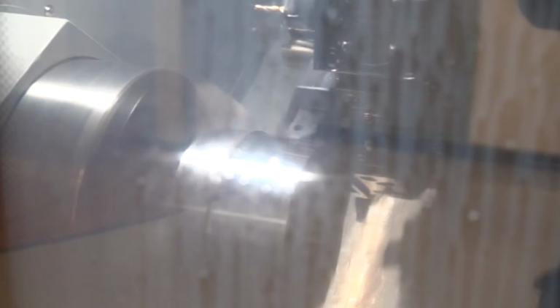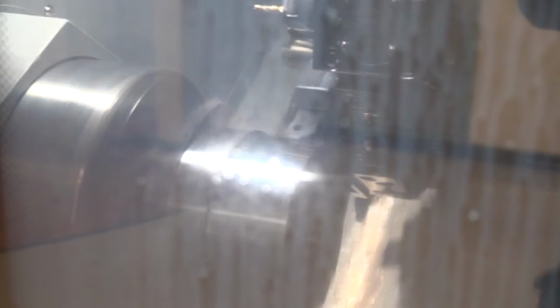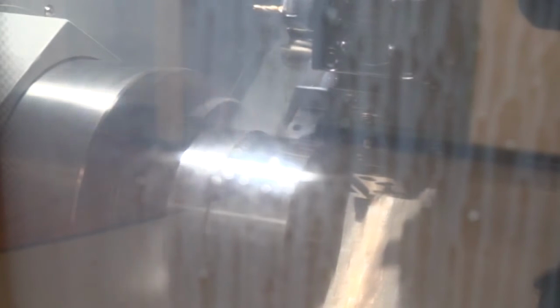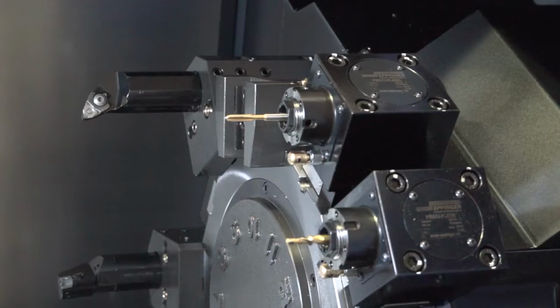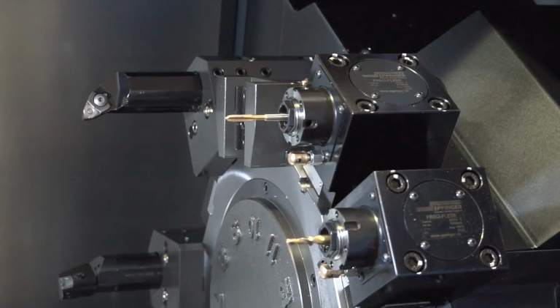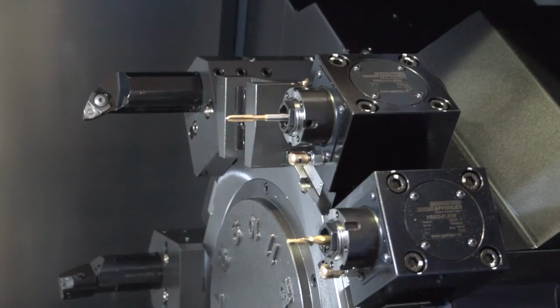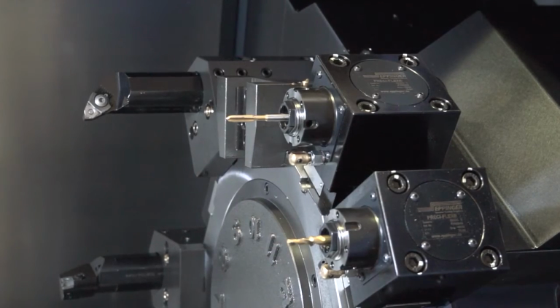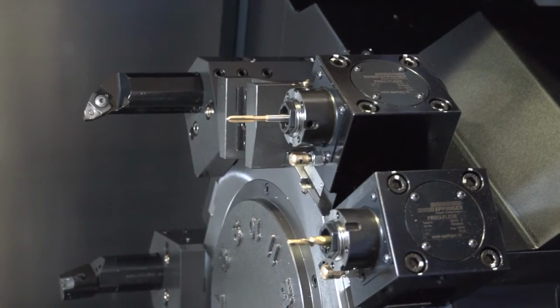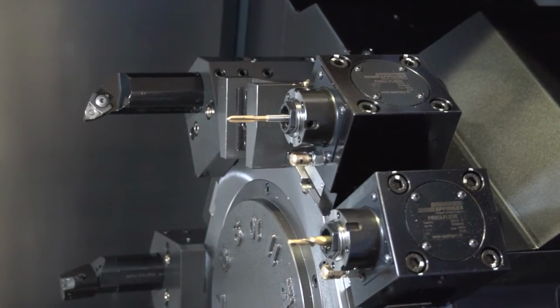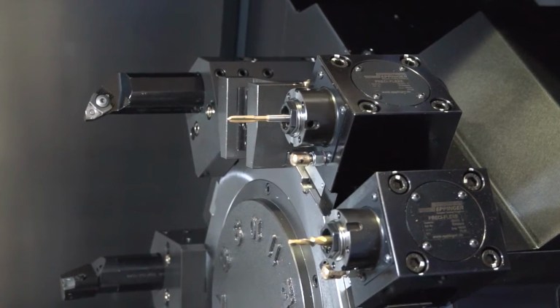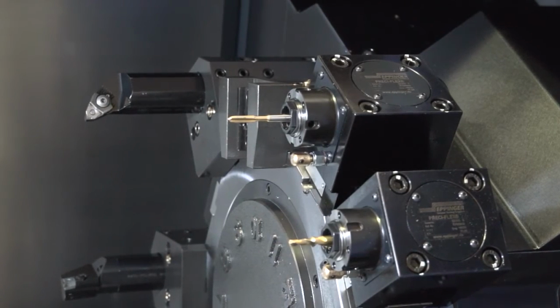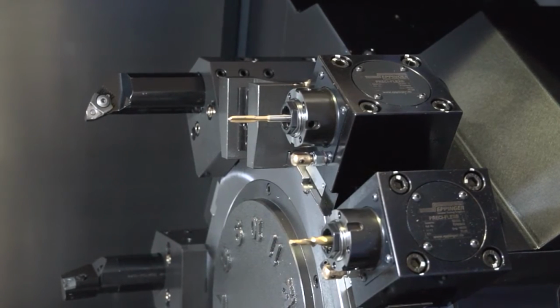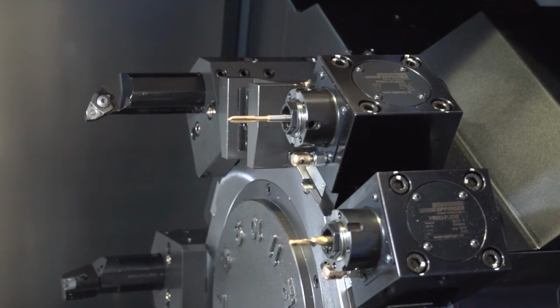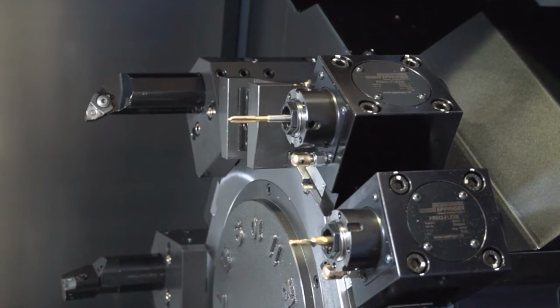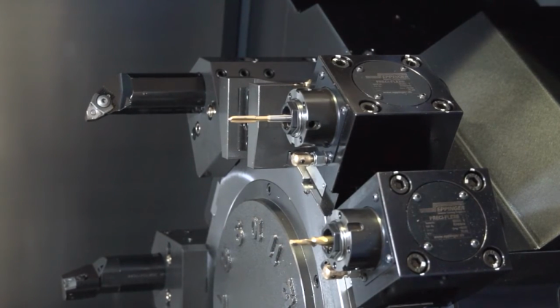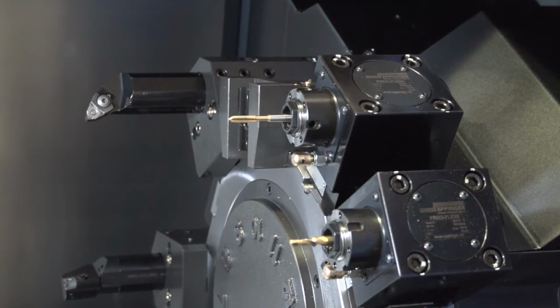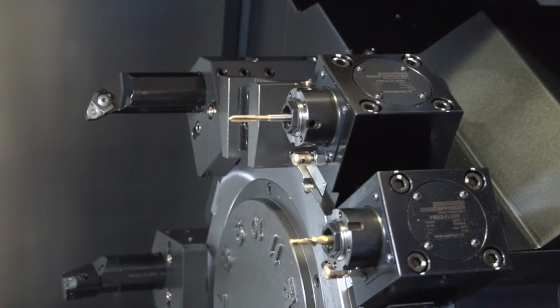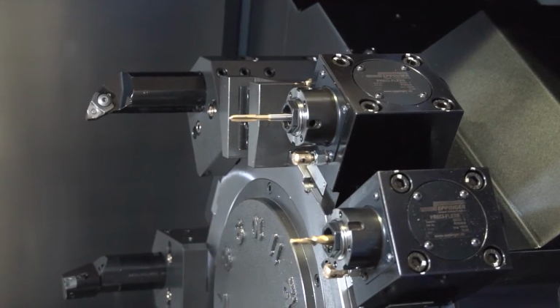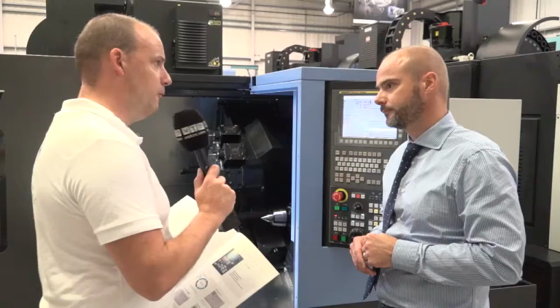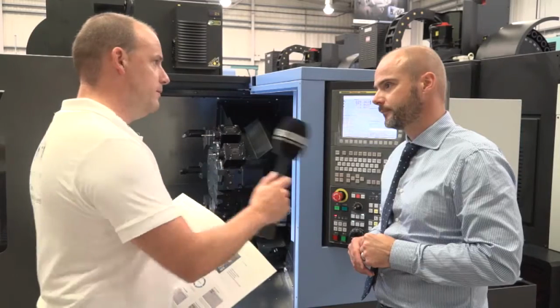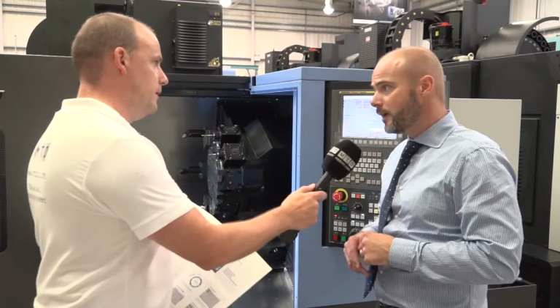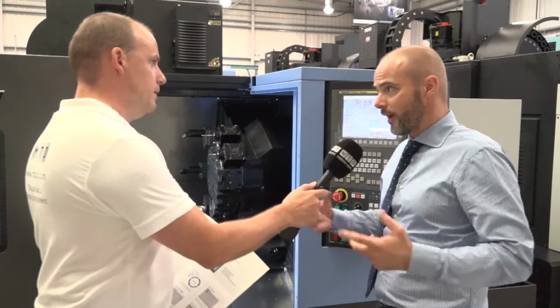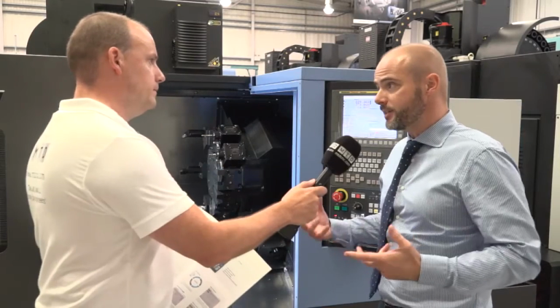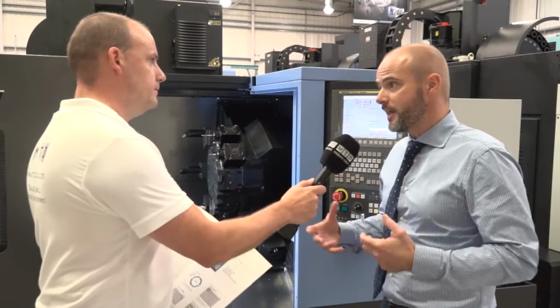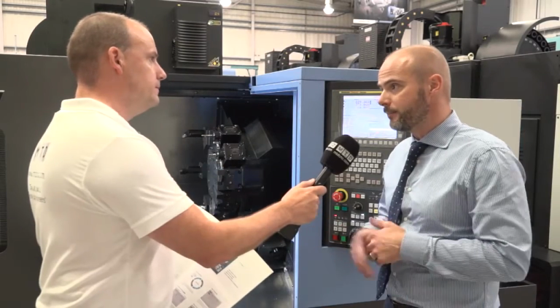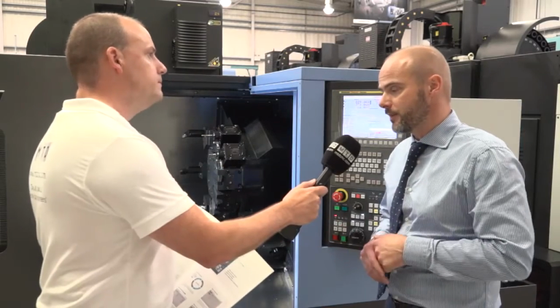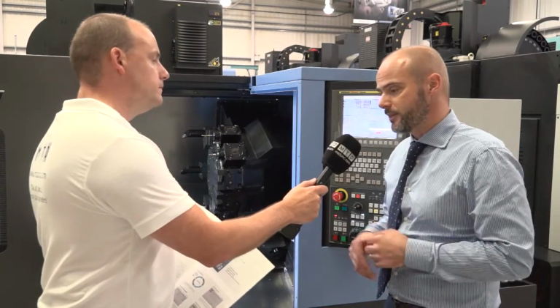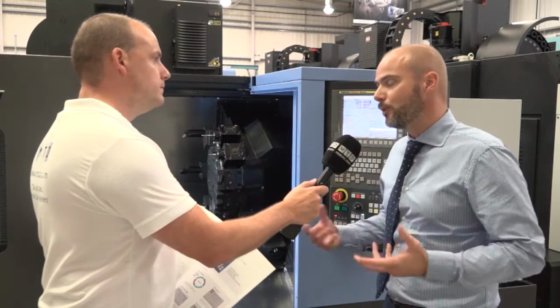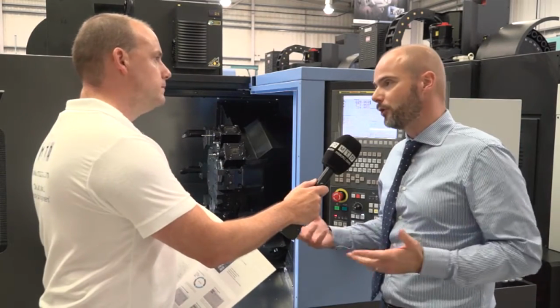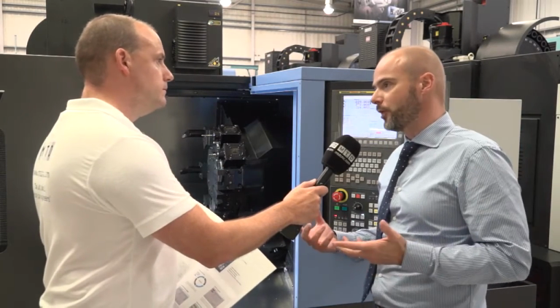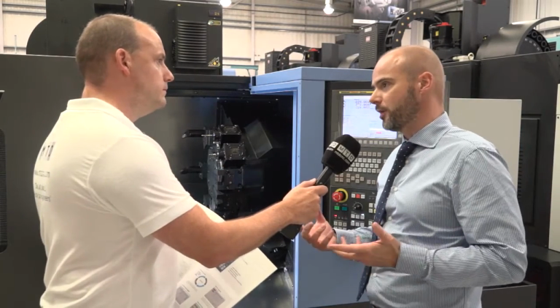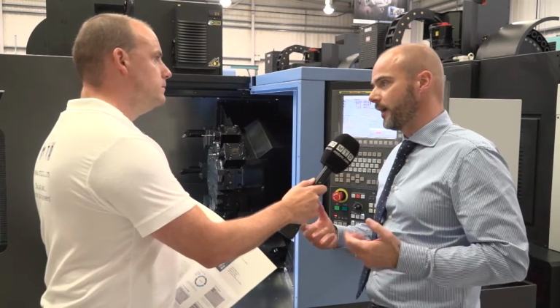This machine has a 12-station turret, so we've got driven tools on this particular model here, haven't we? Correct — this is the M version, the mill-drill version of it.